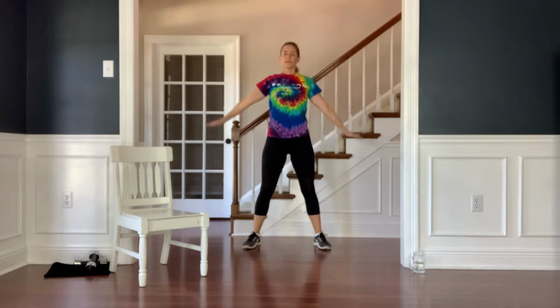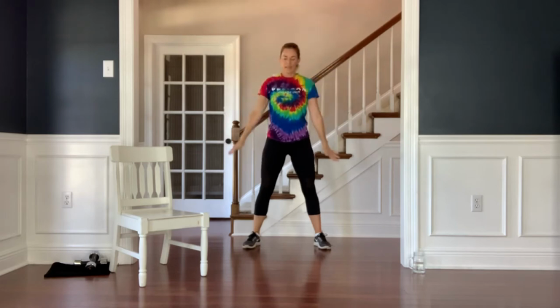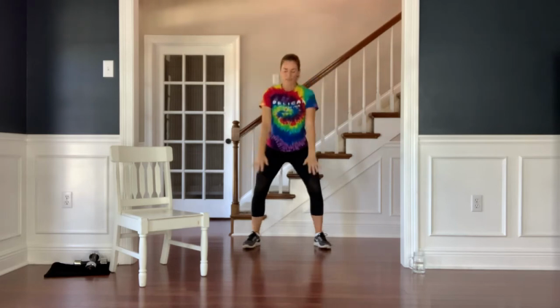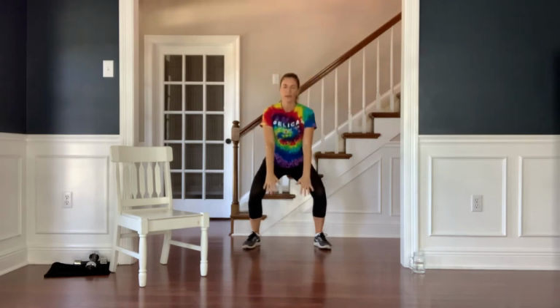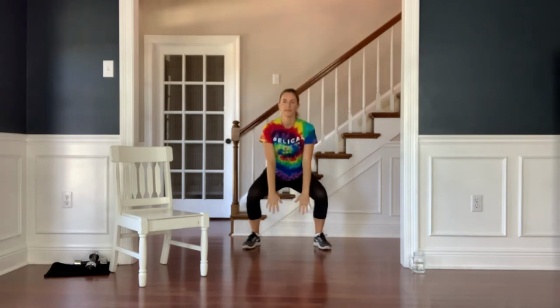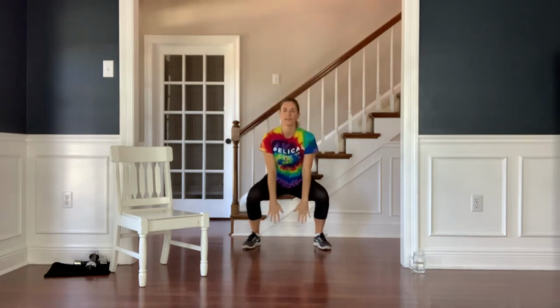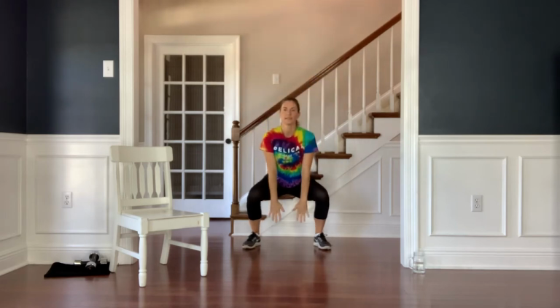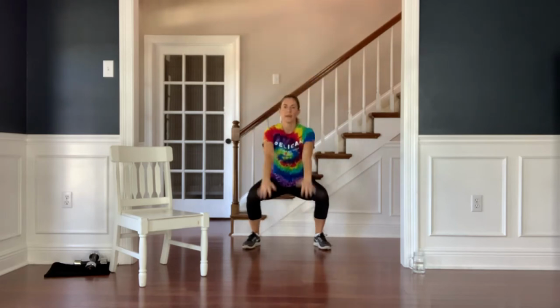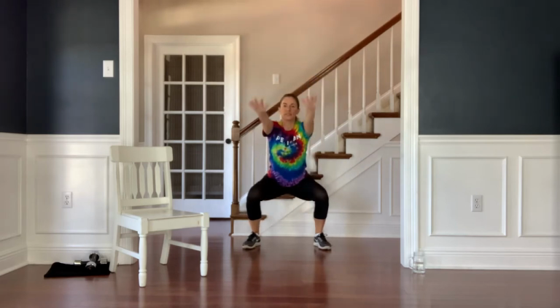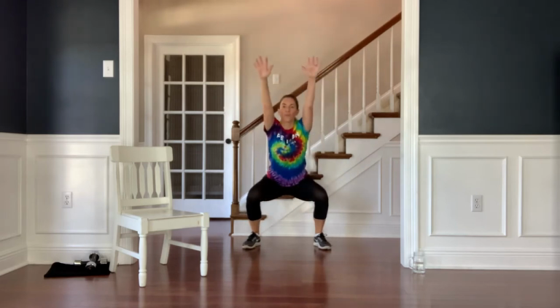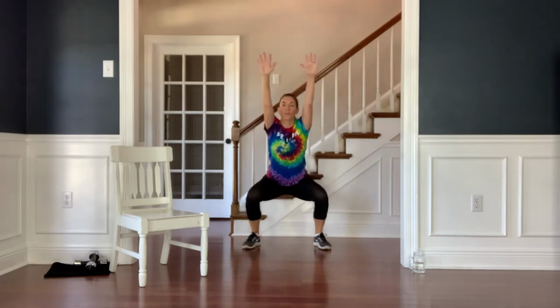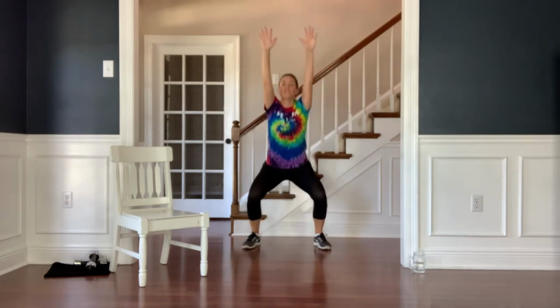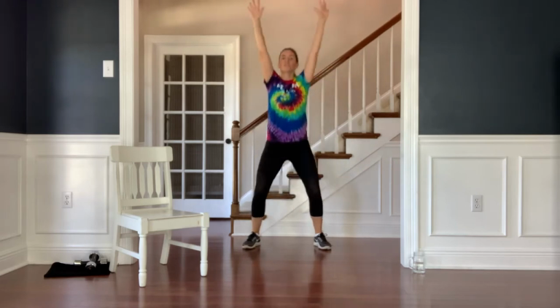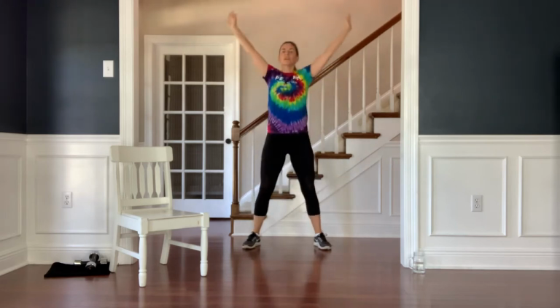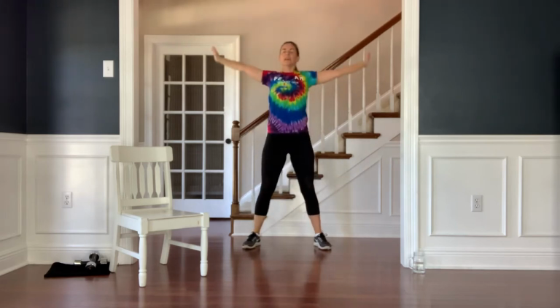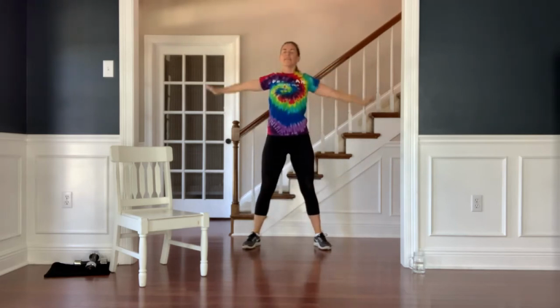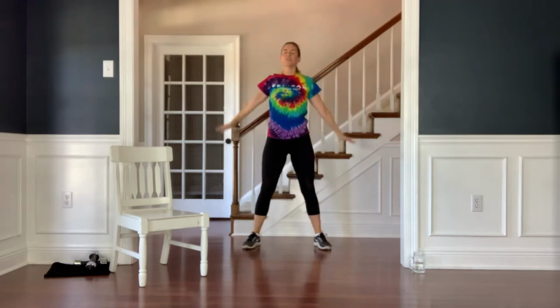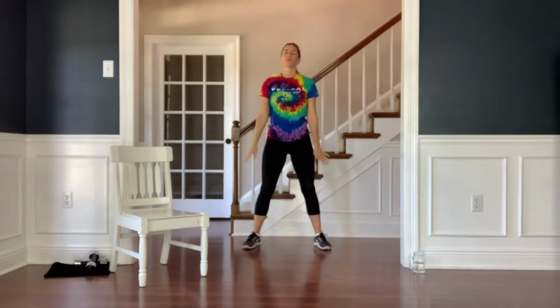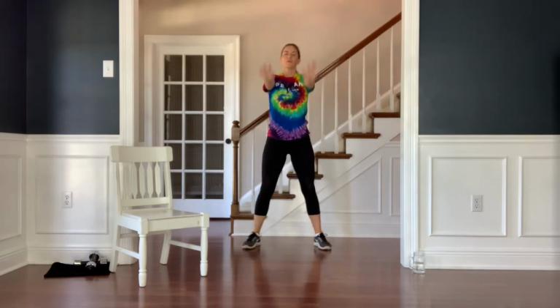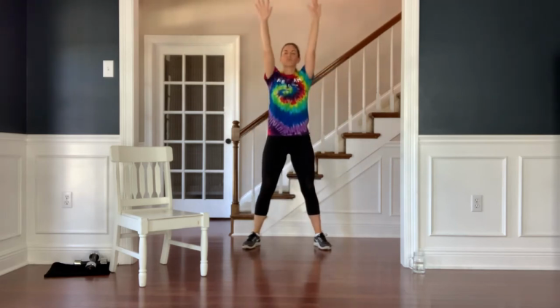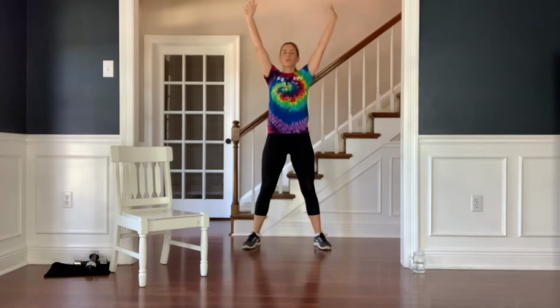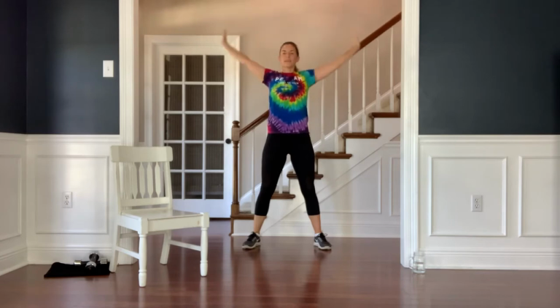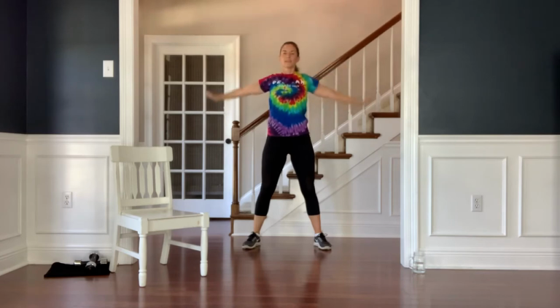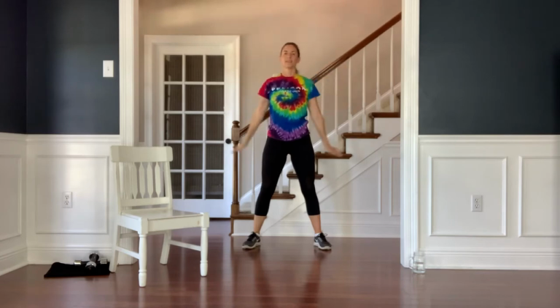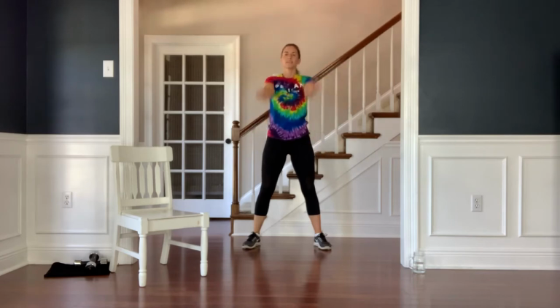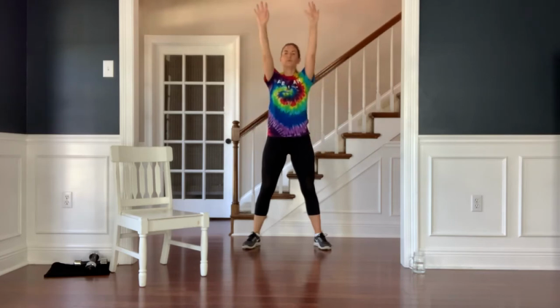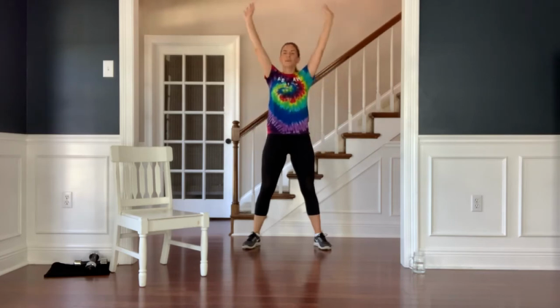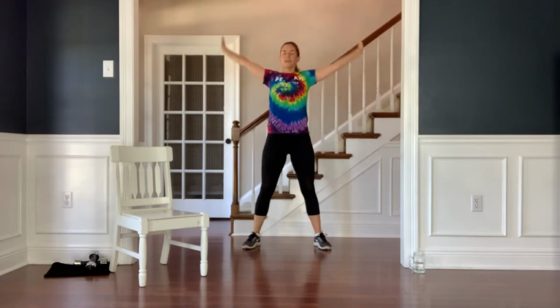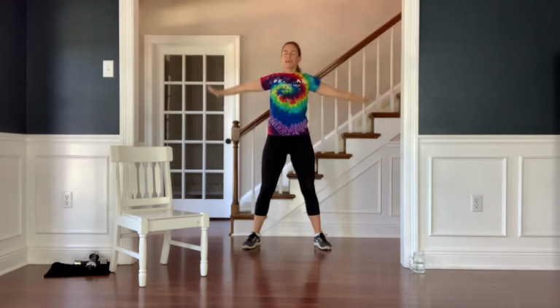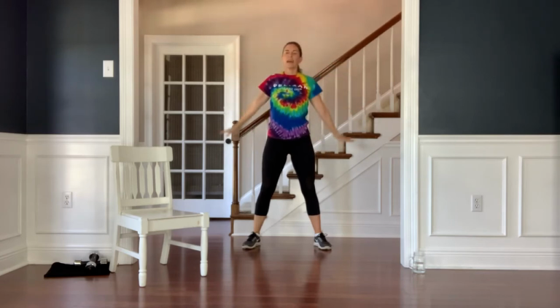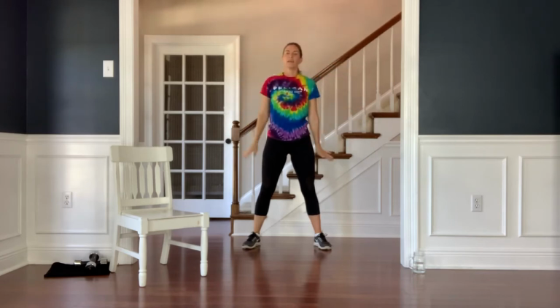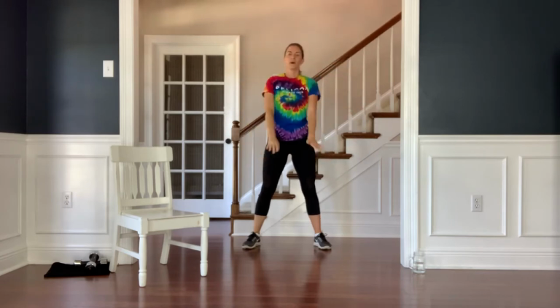Last one — sit back and squat, reach, and then circle the arms. Three, two, and one.